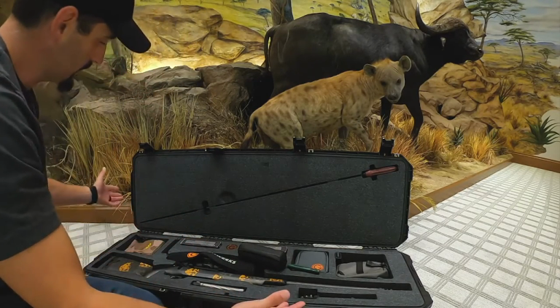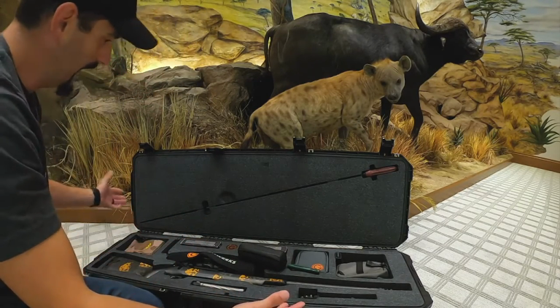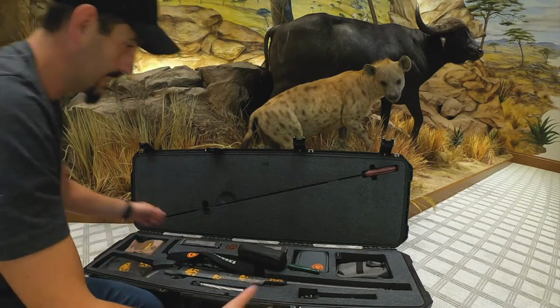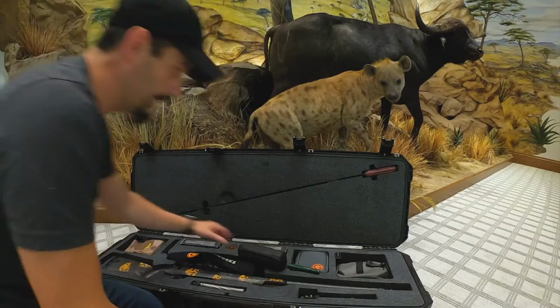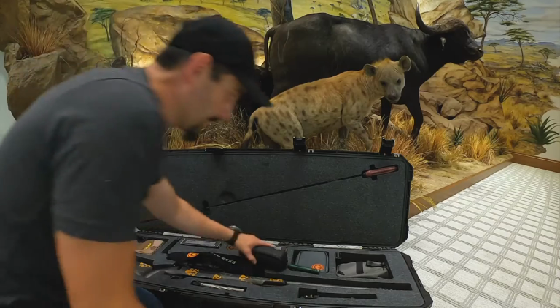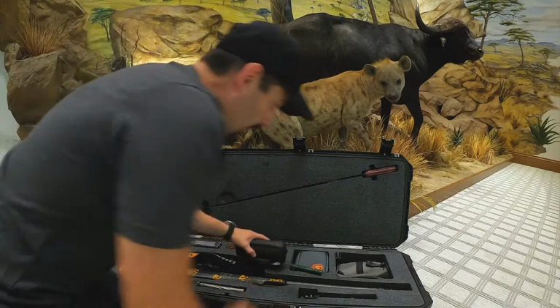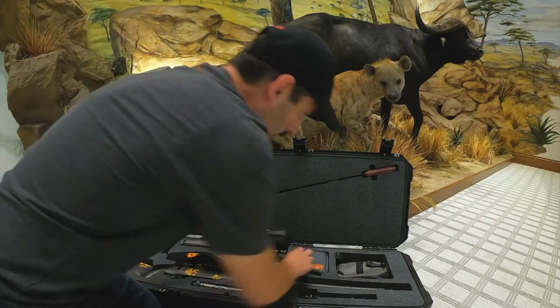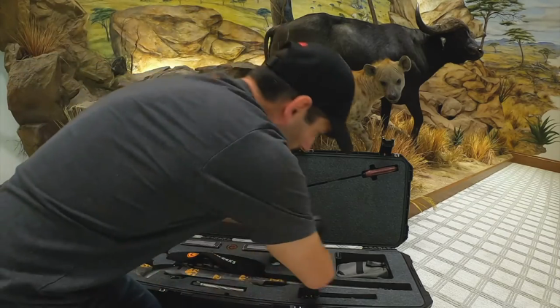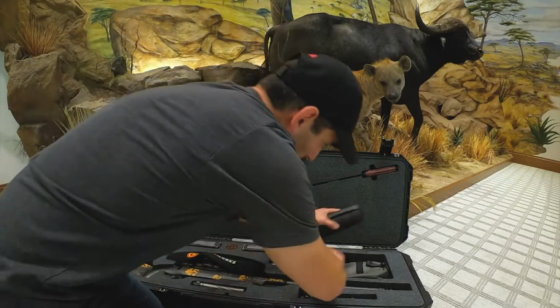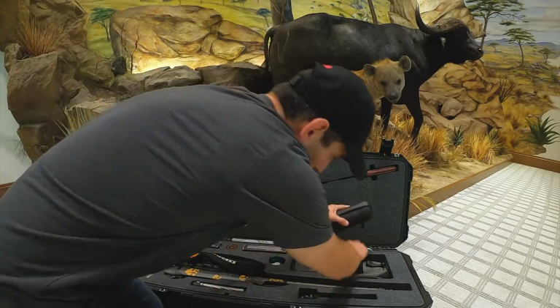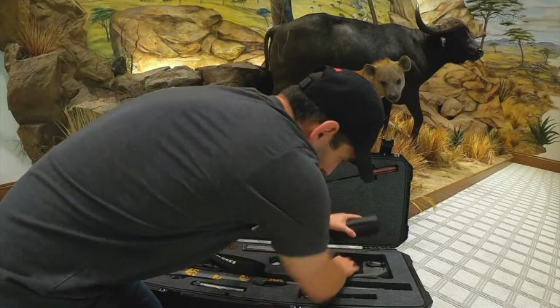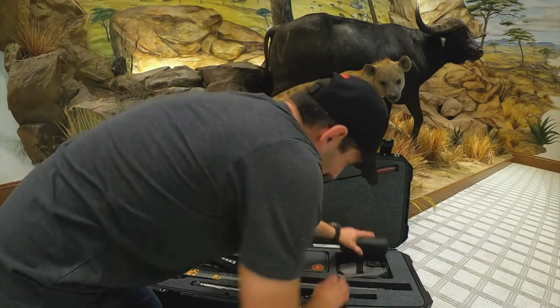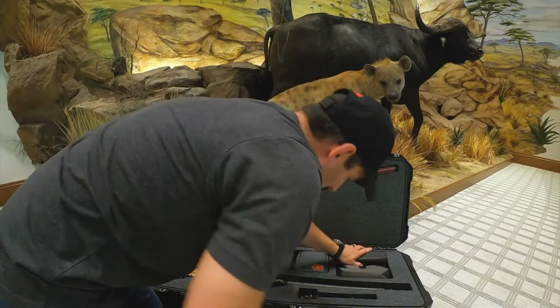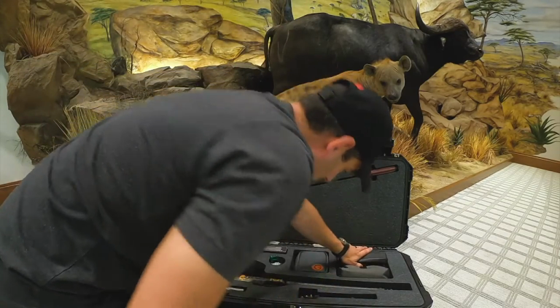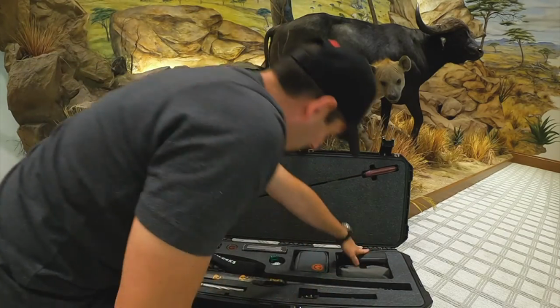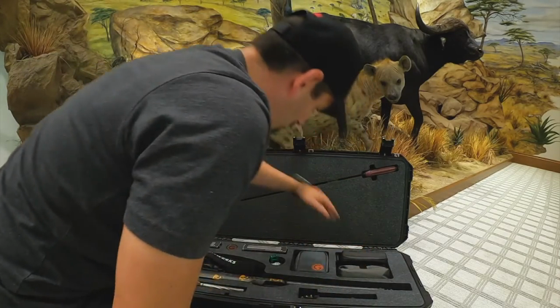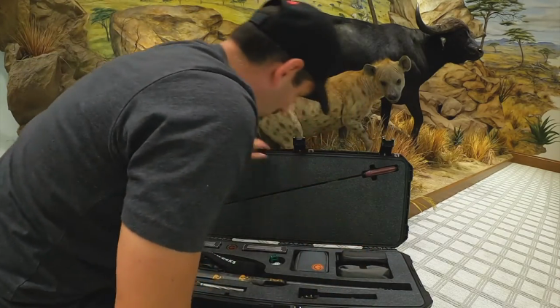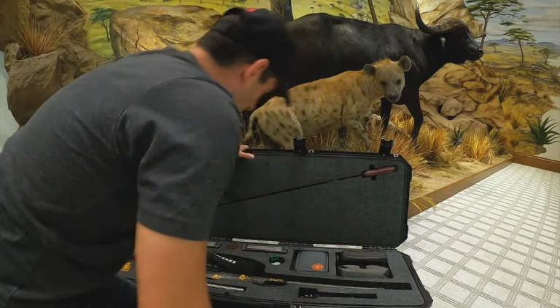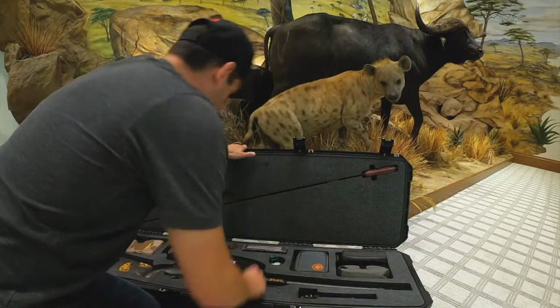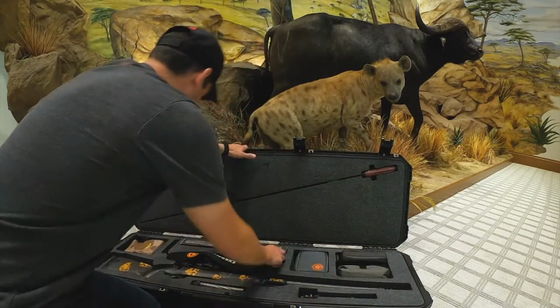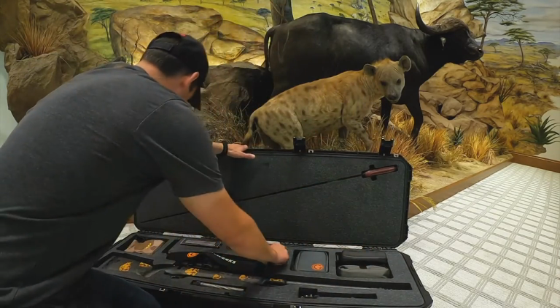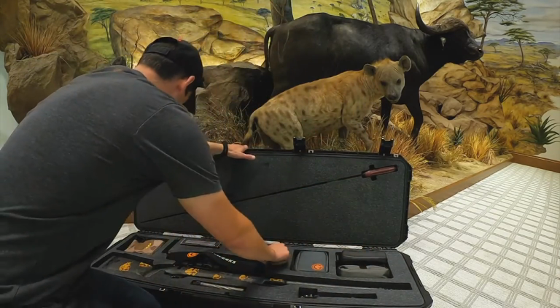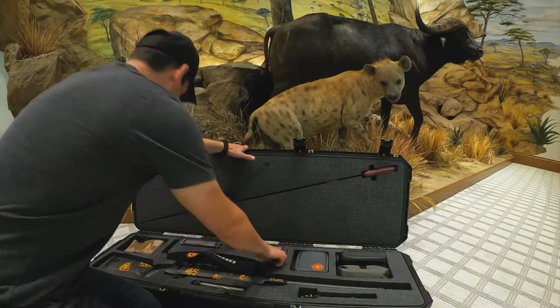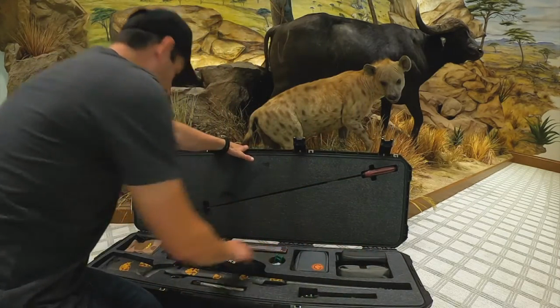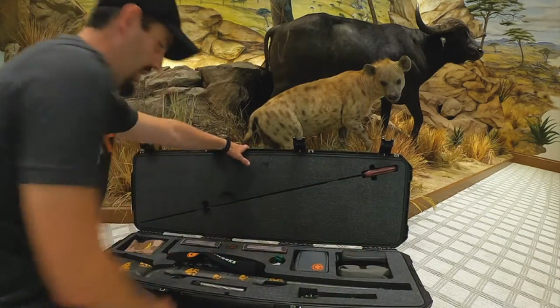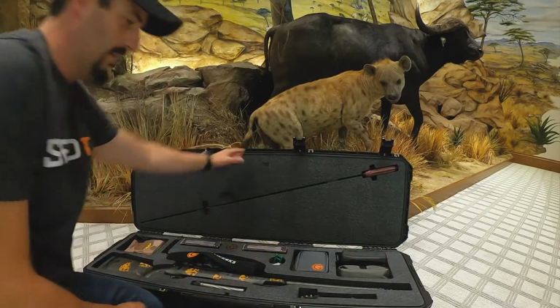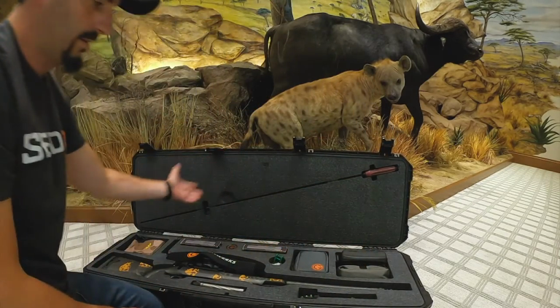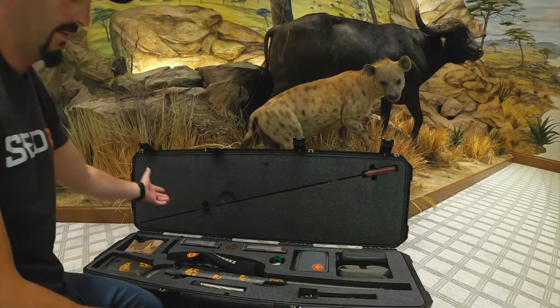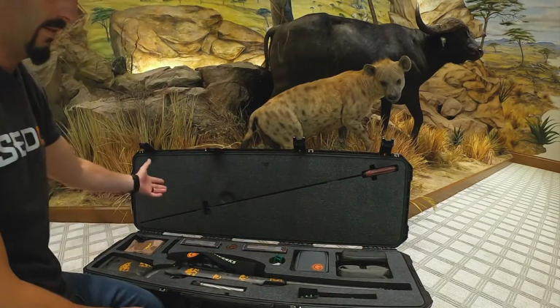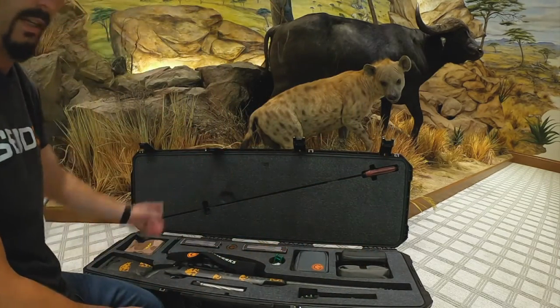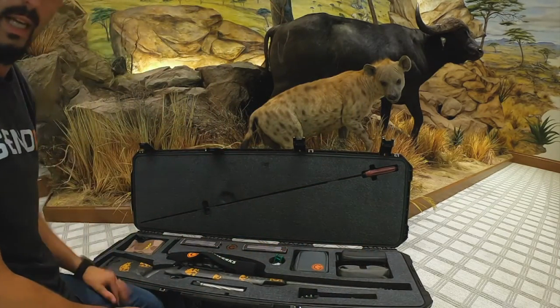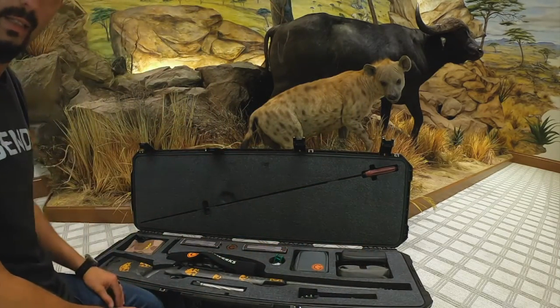That's it. Gunworks provides it all. Protect your investment. There it is.